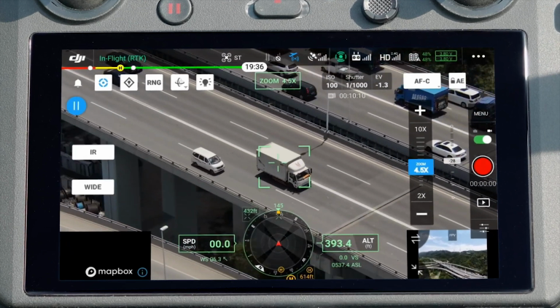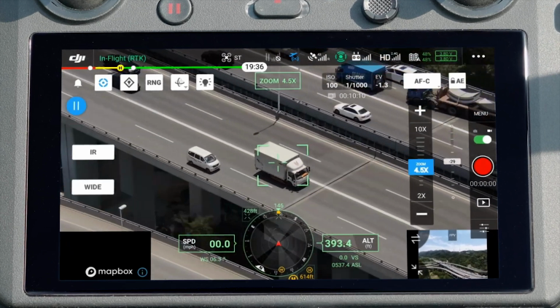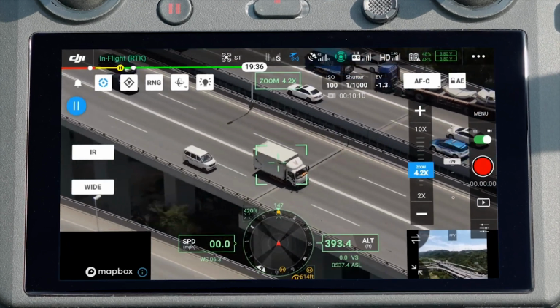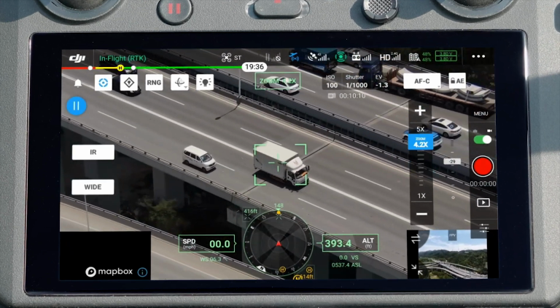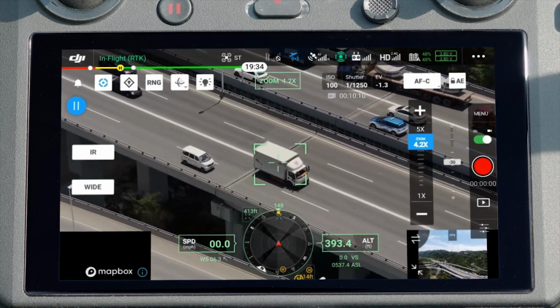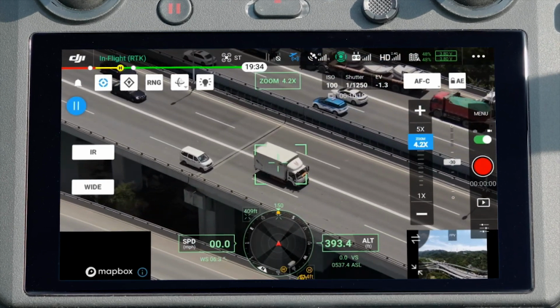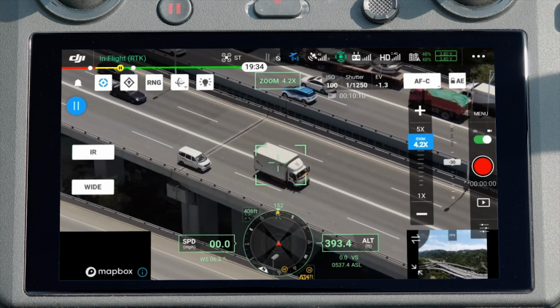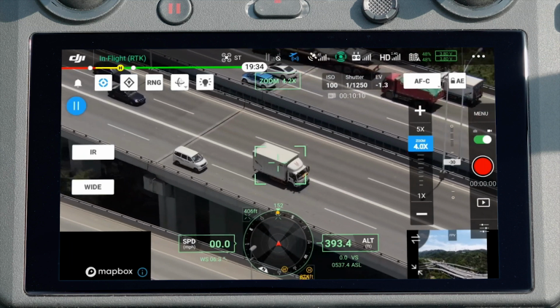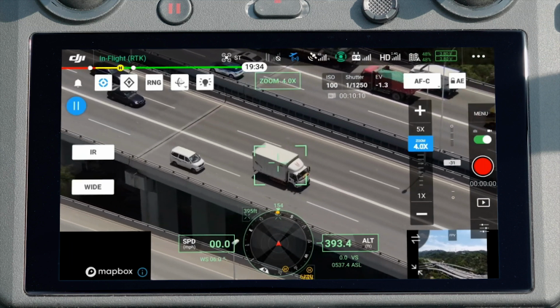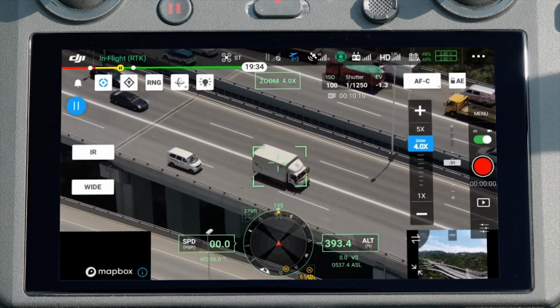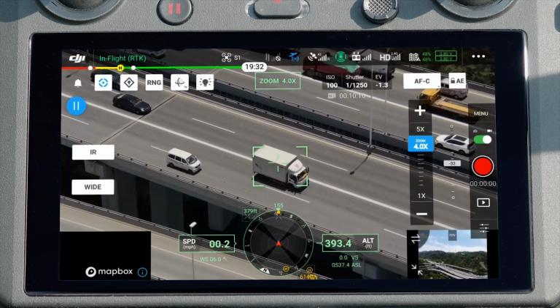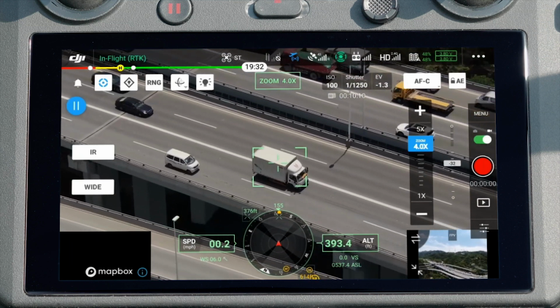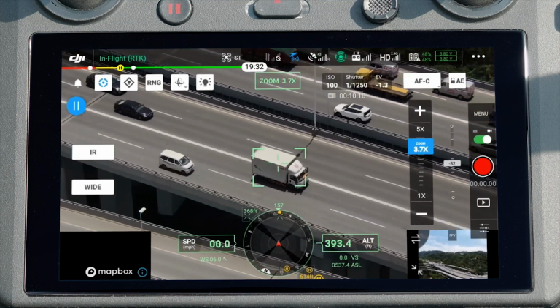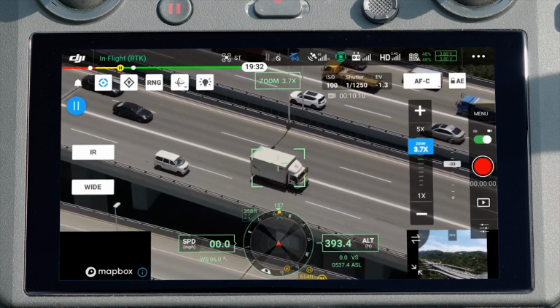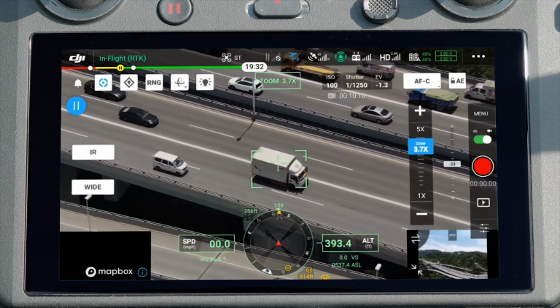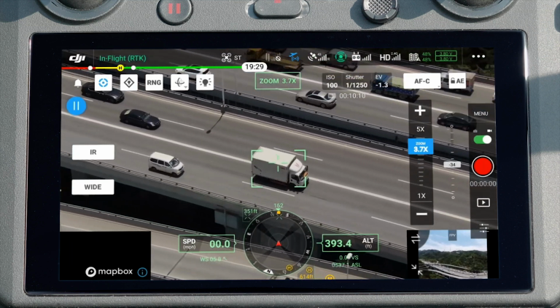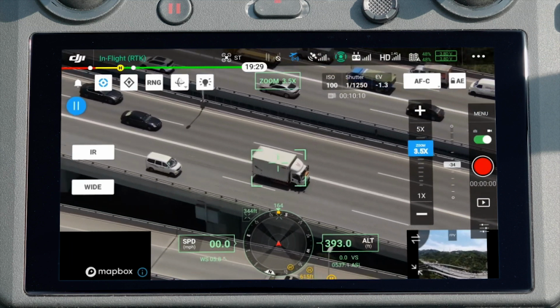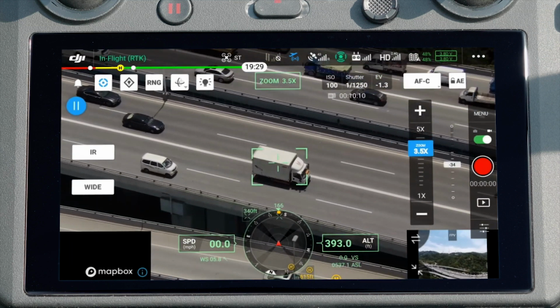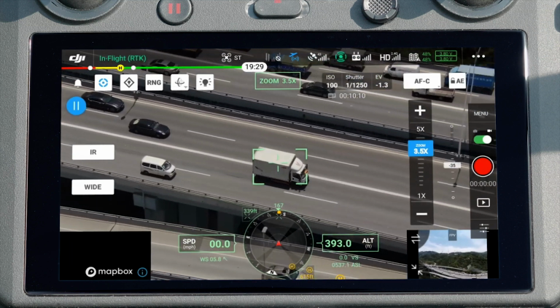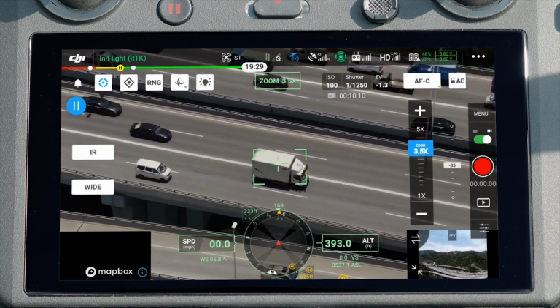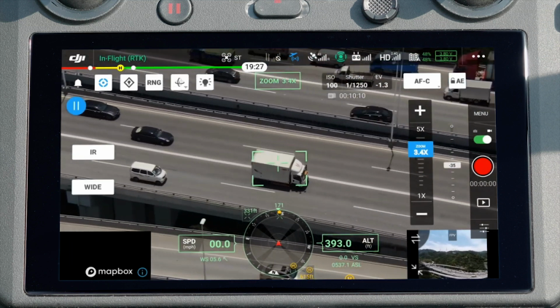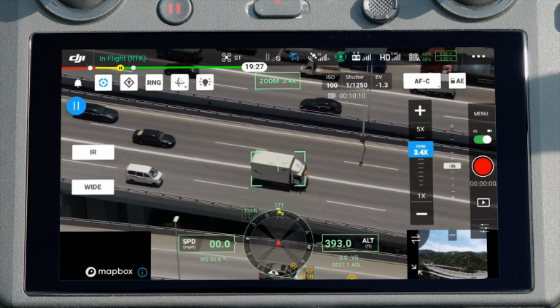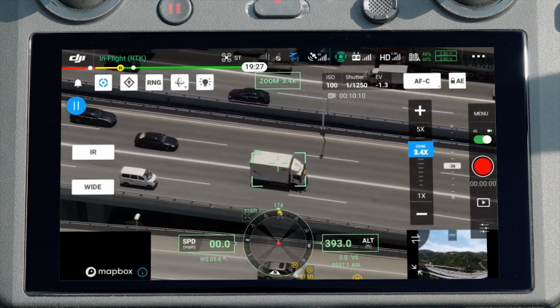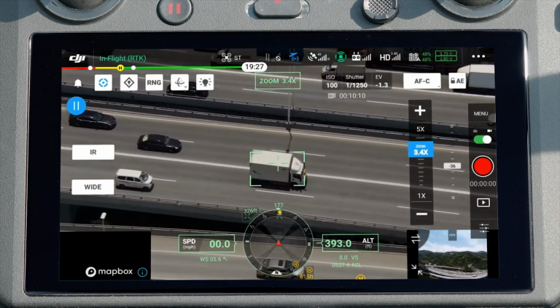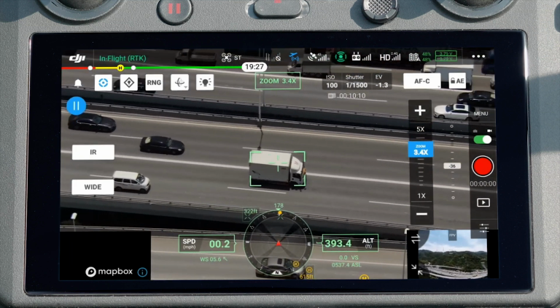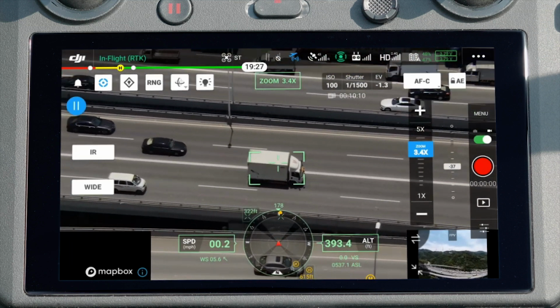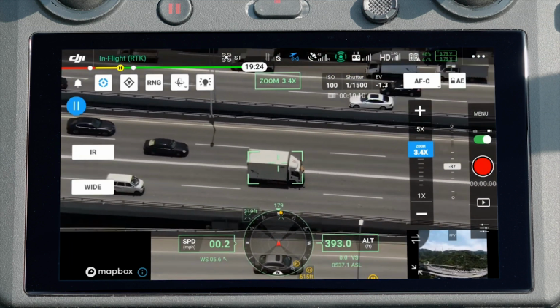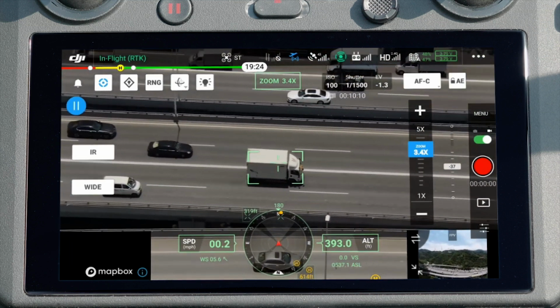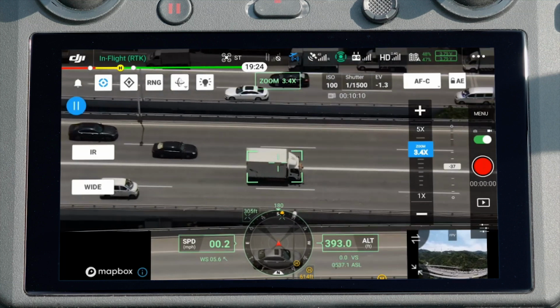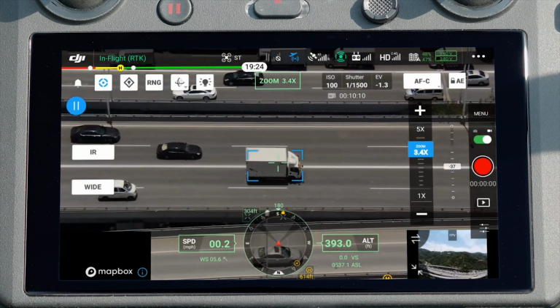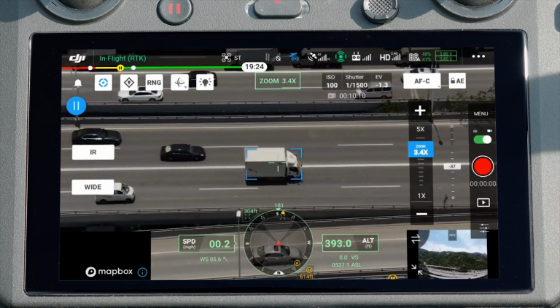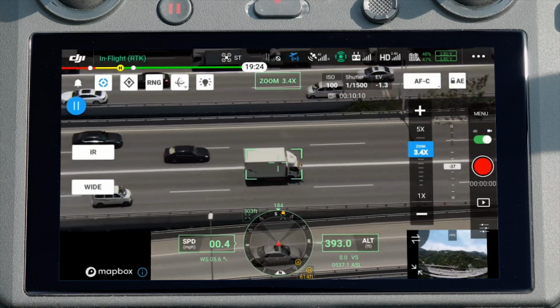During tracking, the camera will automatically zoom so the subject will be kept in the middle of the frame for an optimal view.